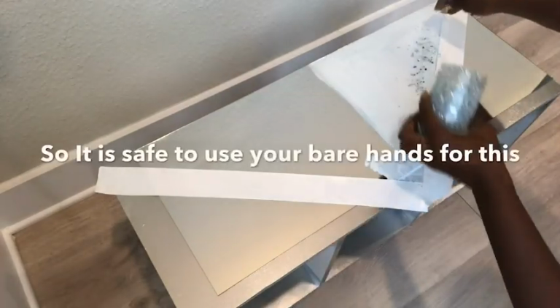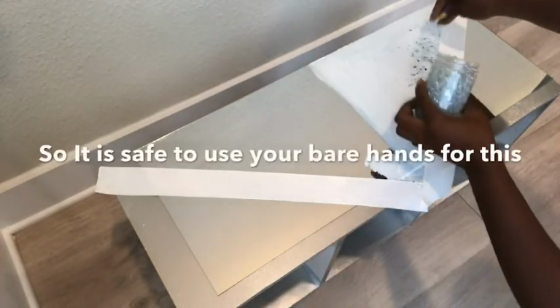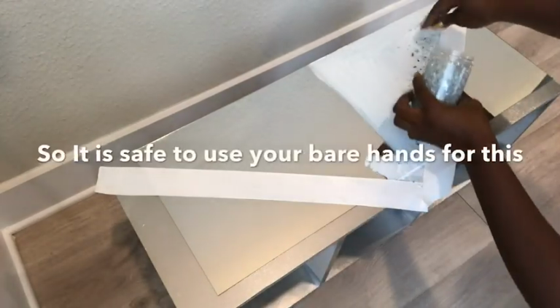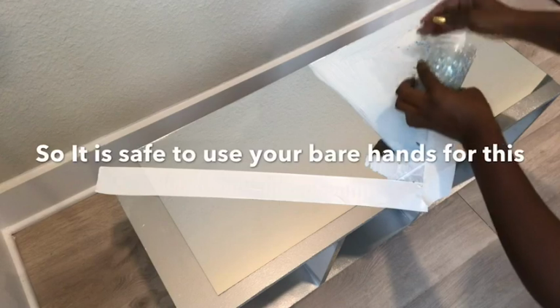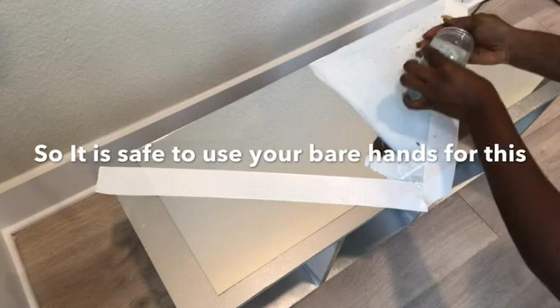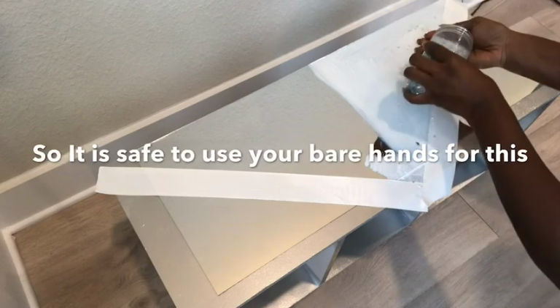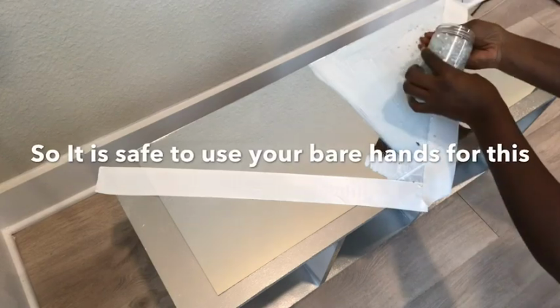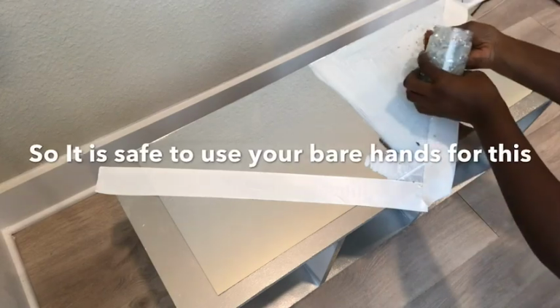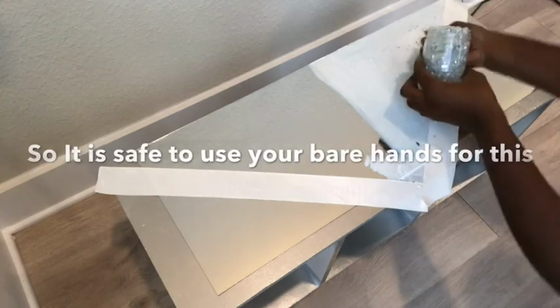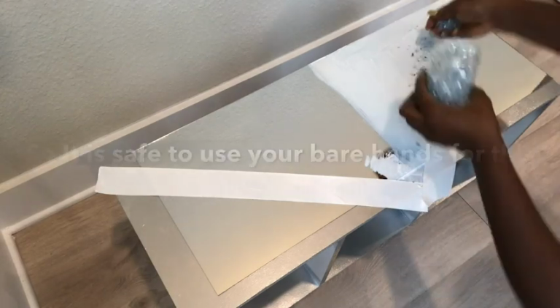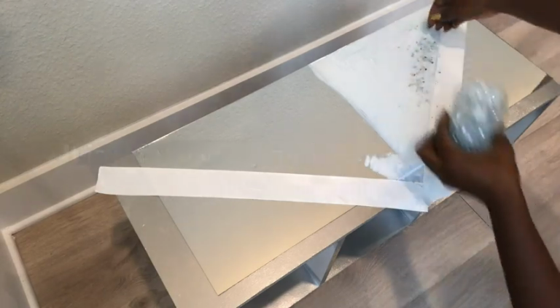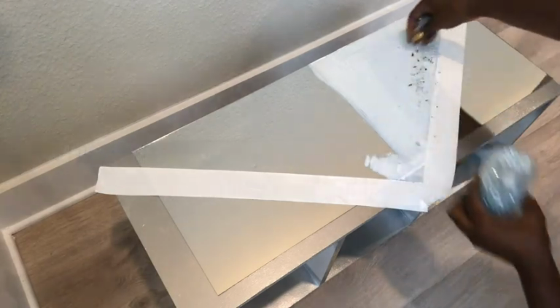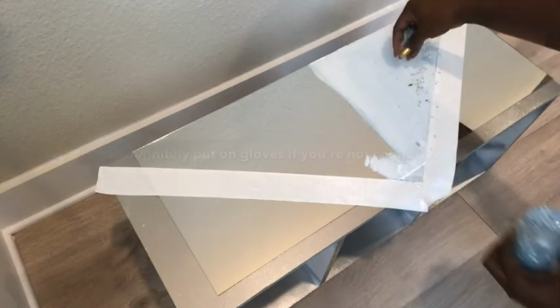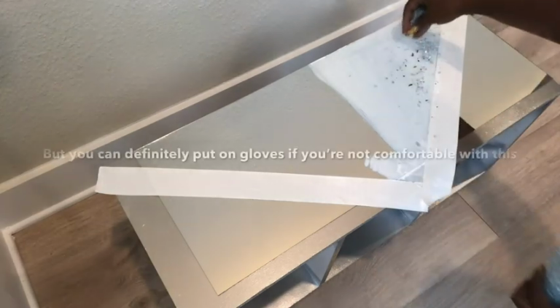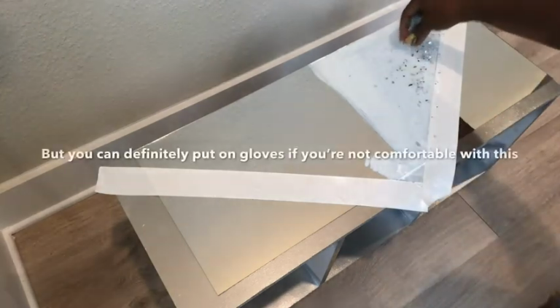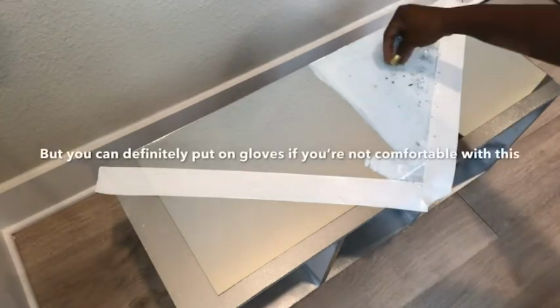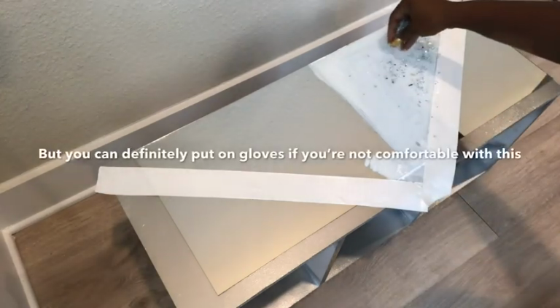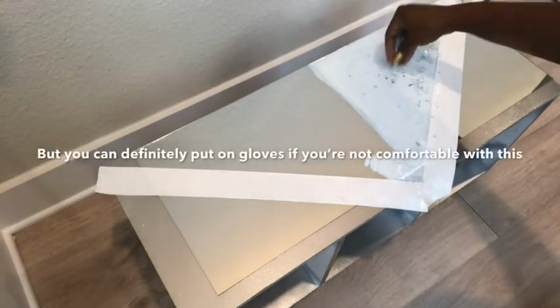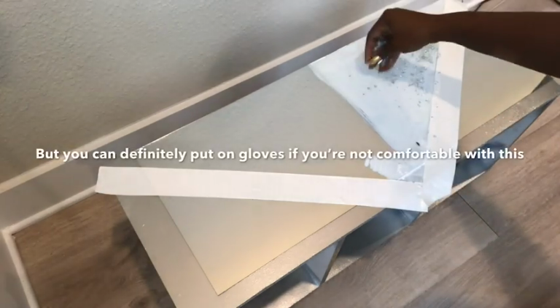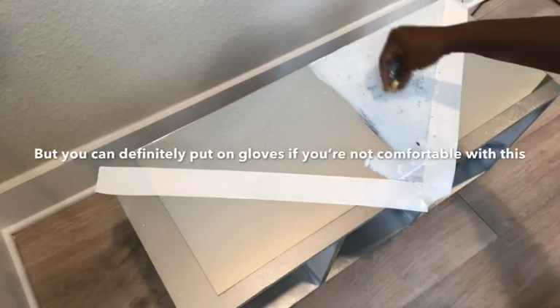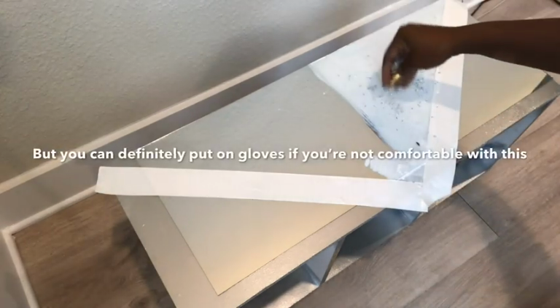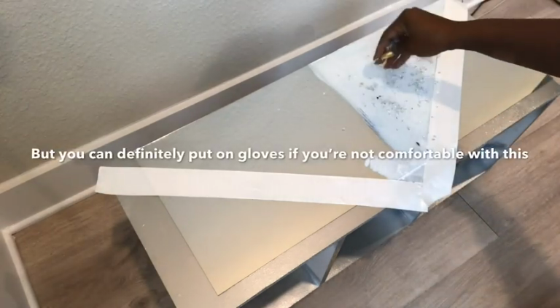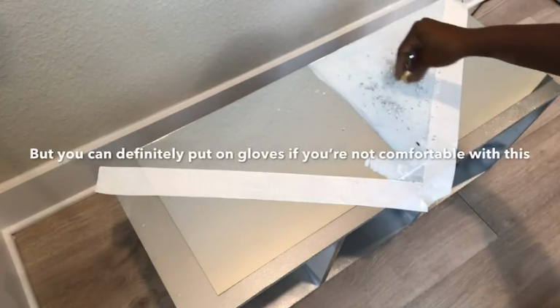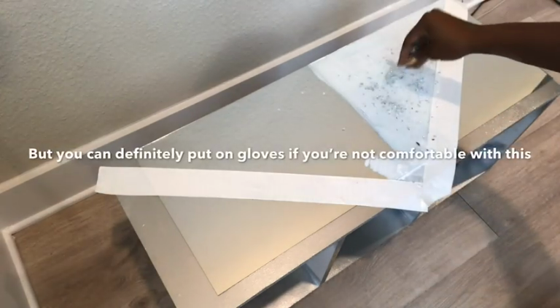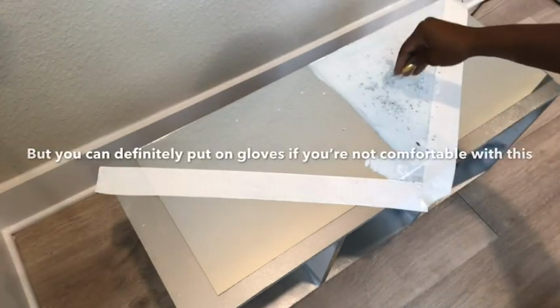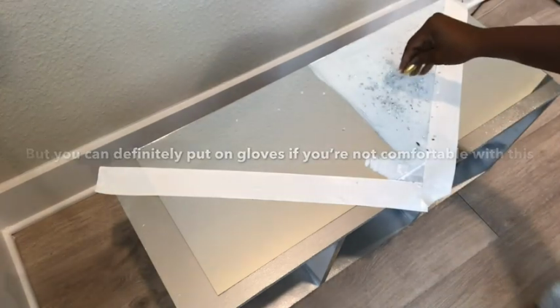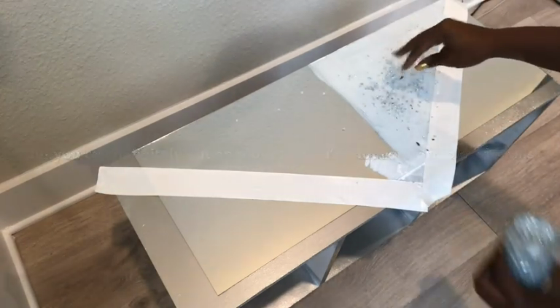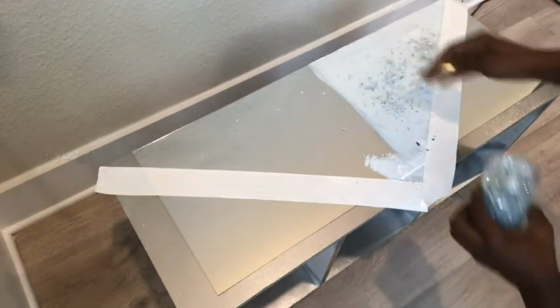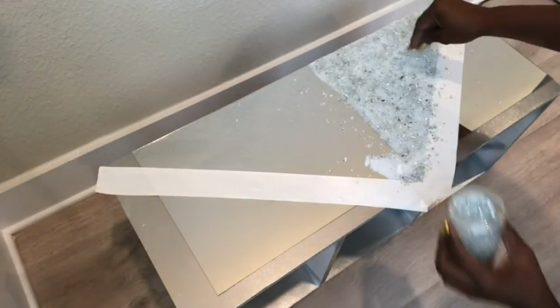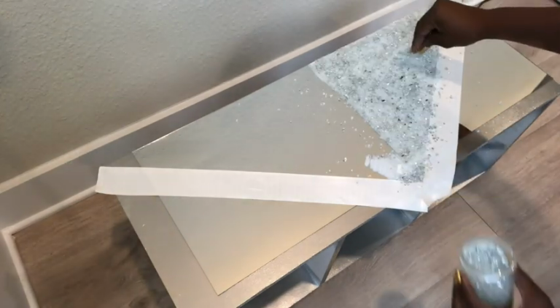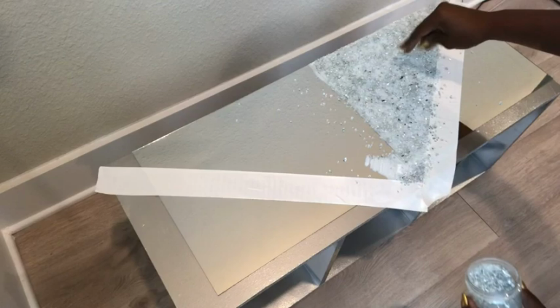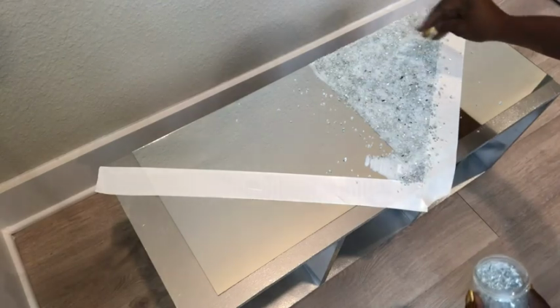These pieces won't cut you, so it's safe to do this, but if you like, you can definitely put on gloves while doing this.